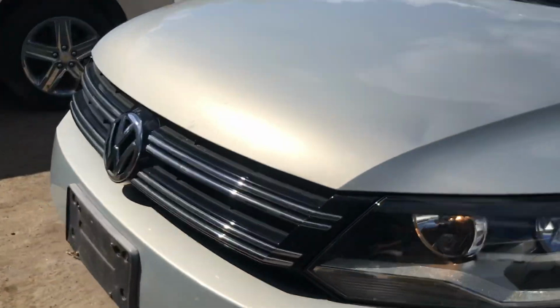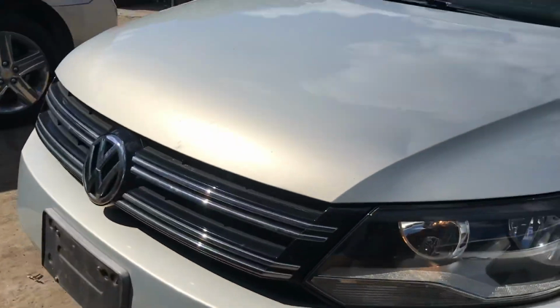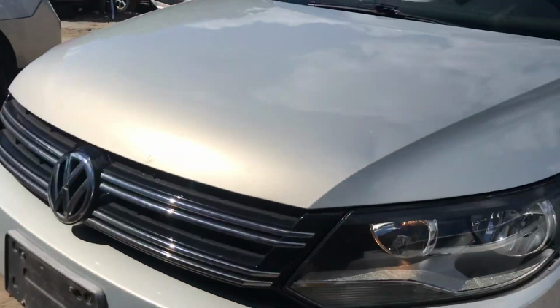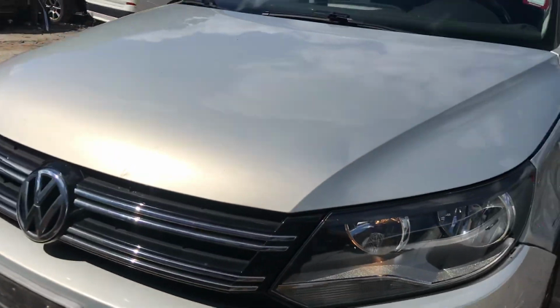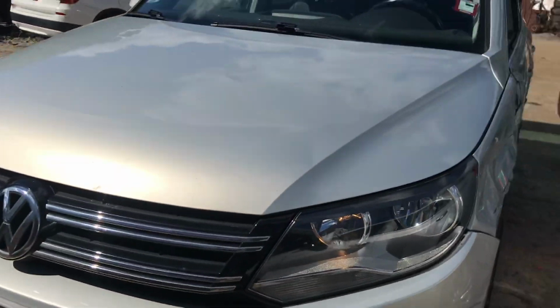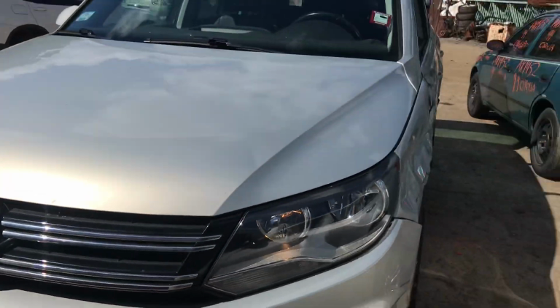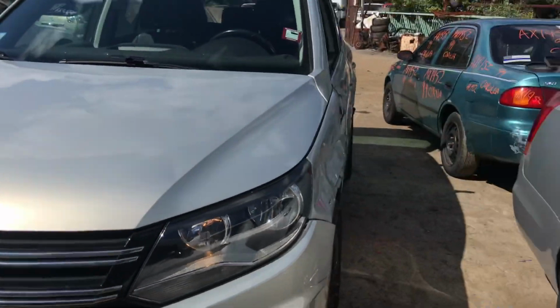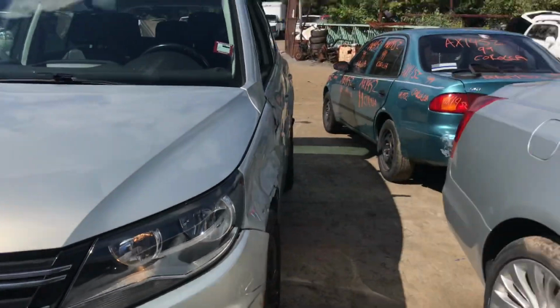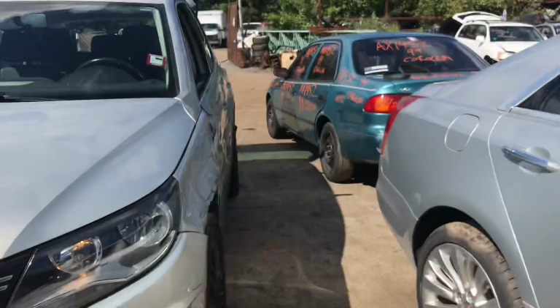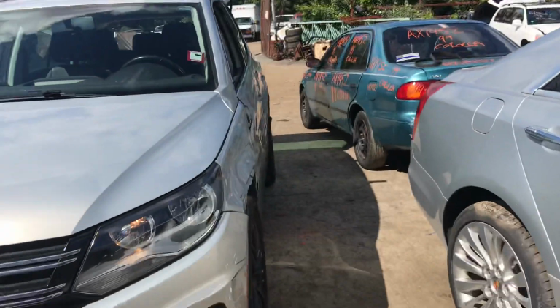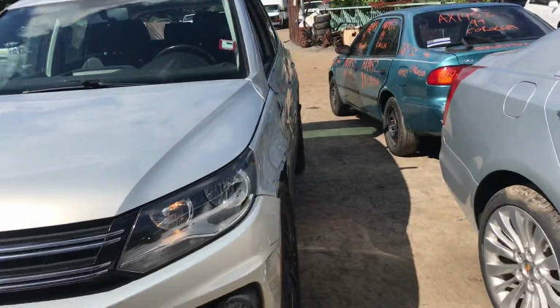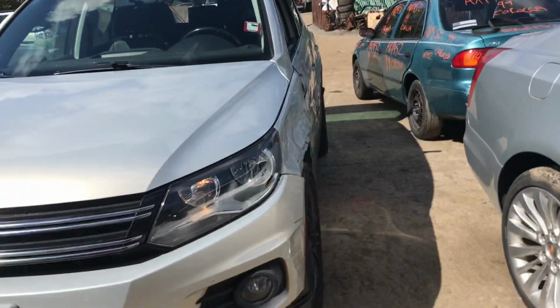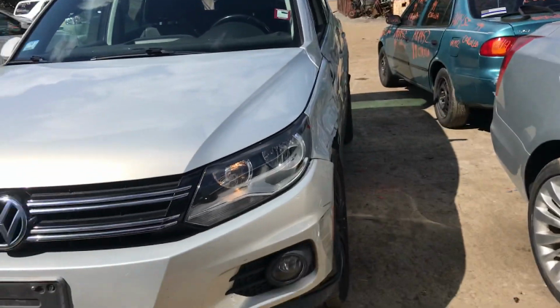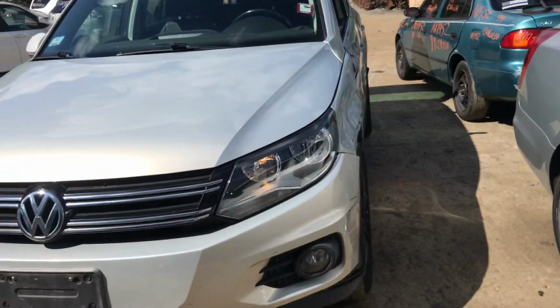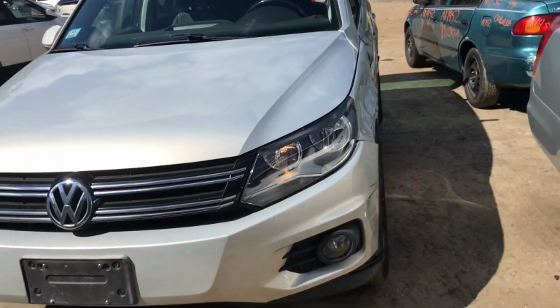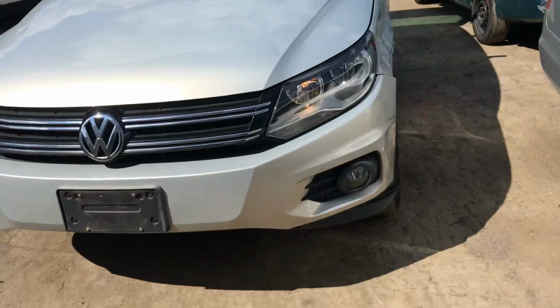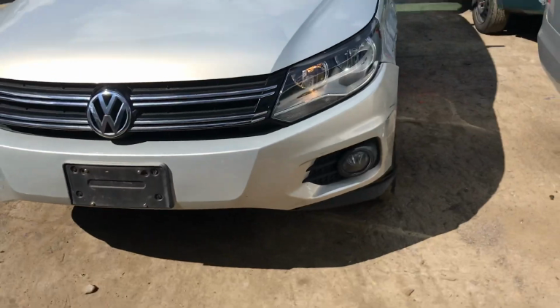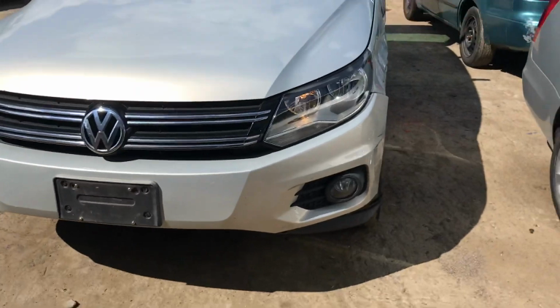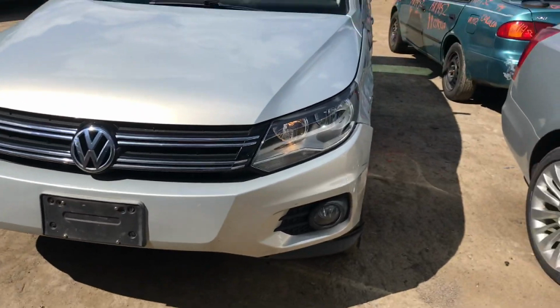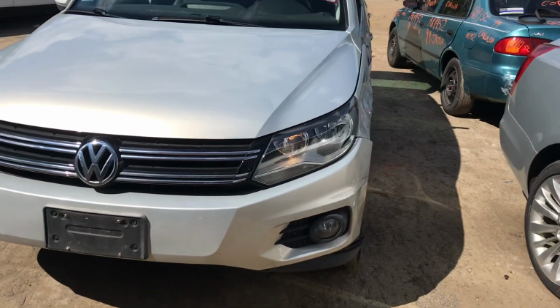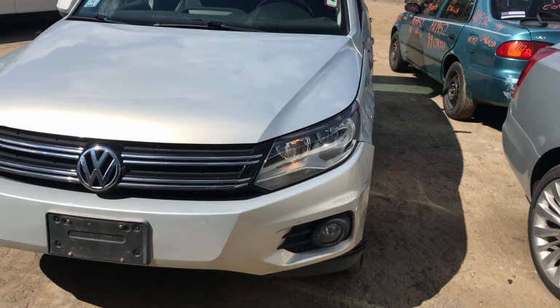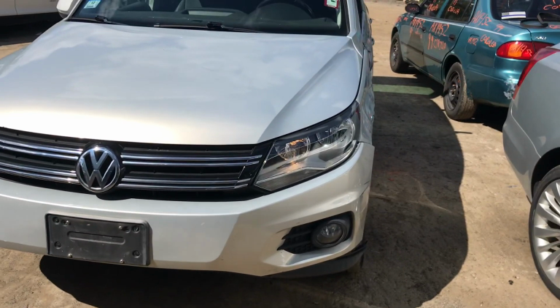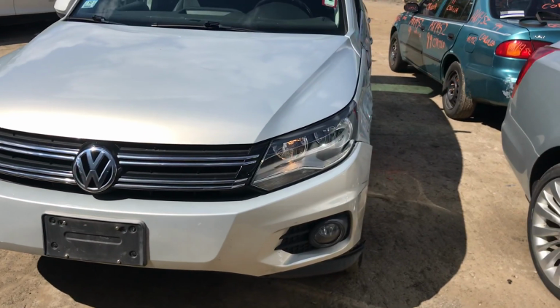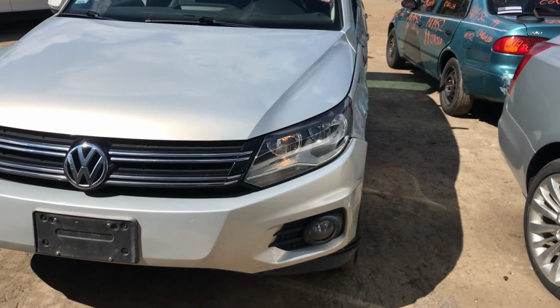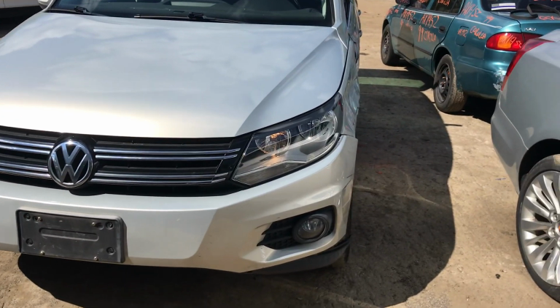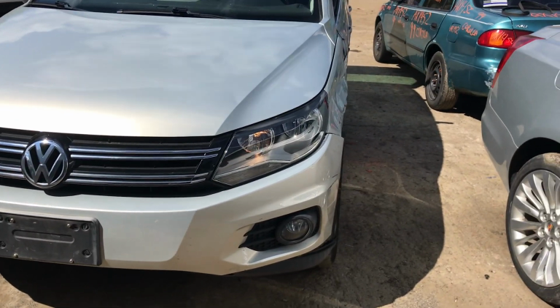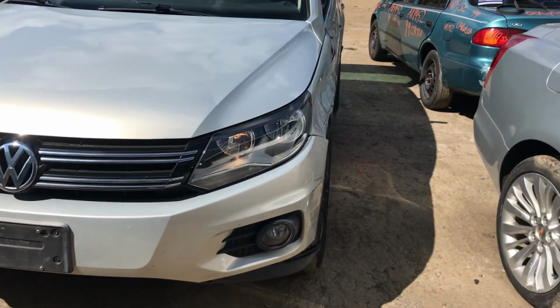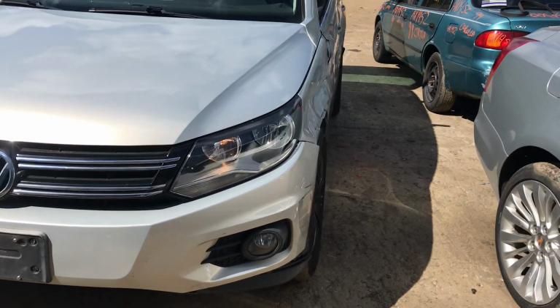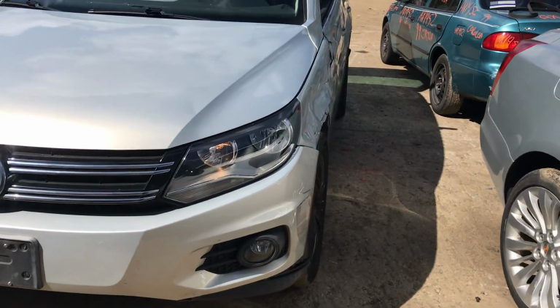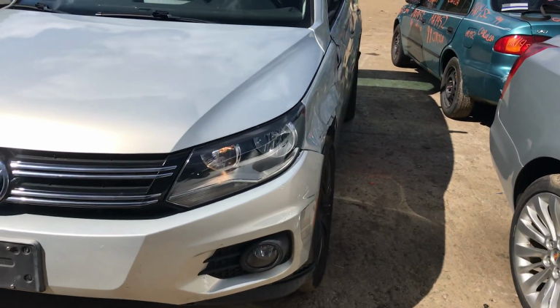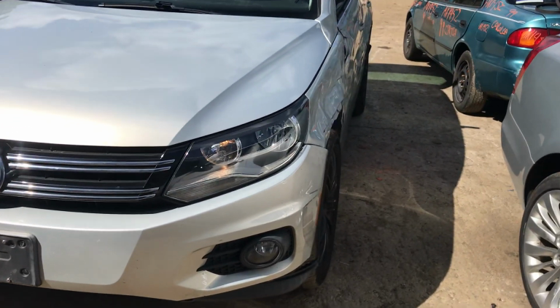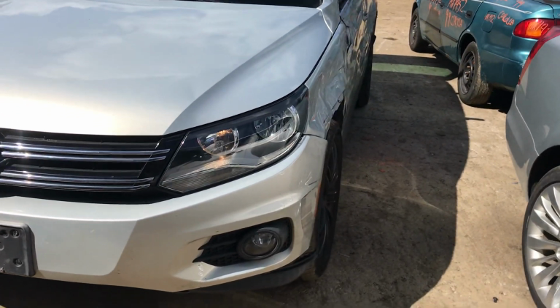2011 Volkswagen Tiguan. Car starts and runs fine. Headlights are good.